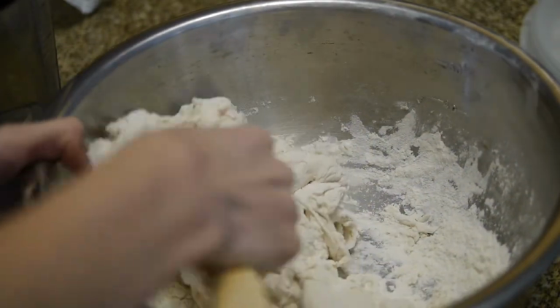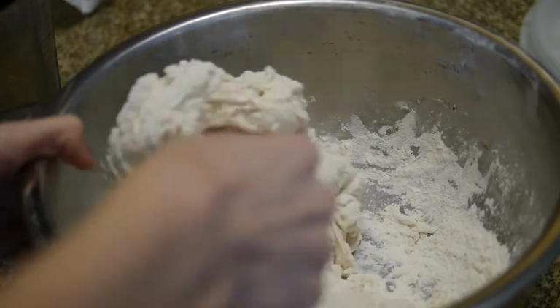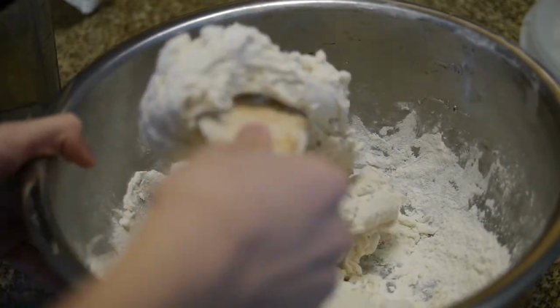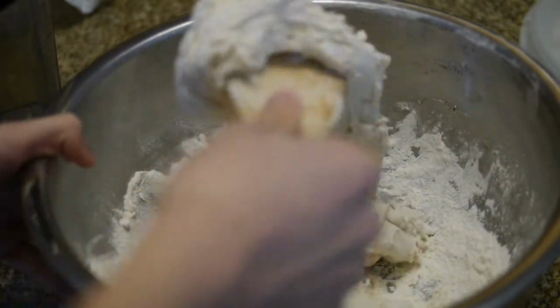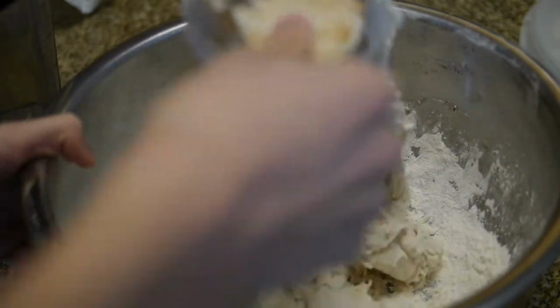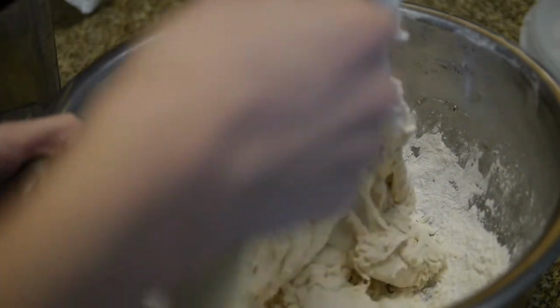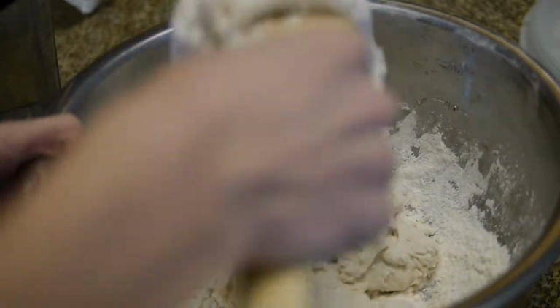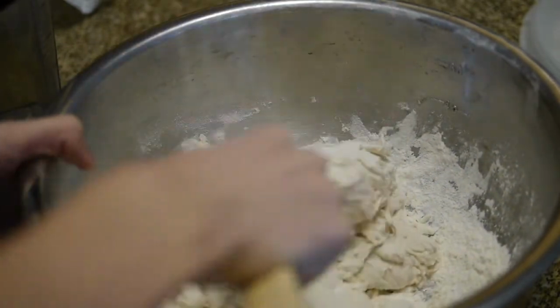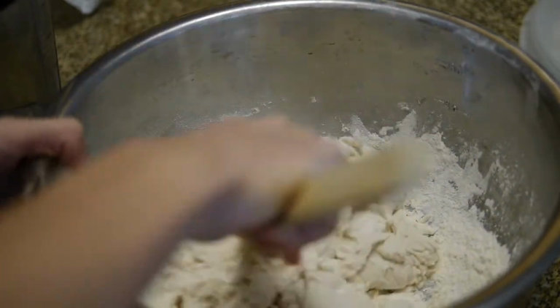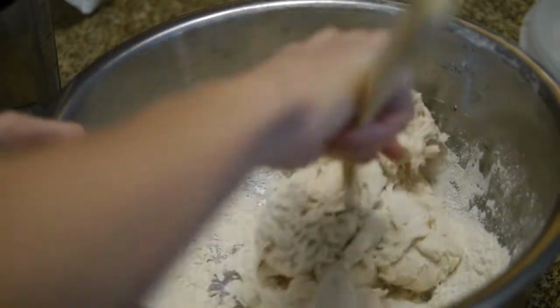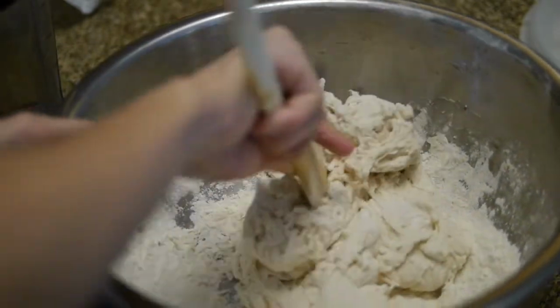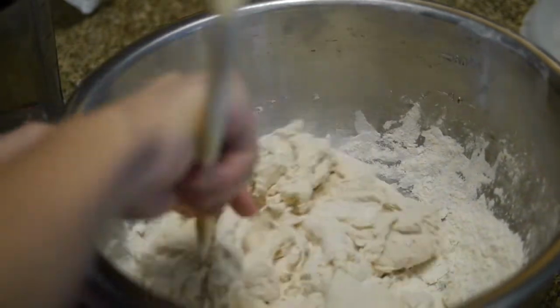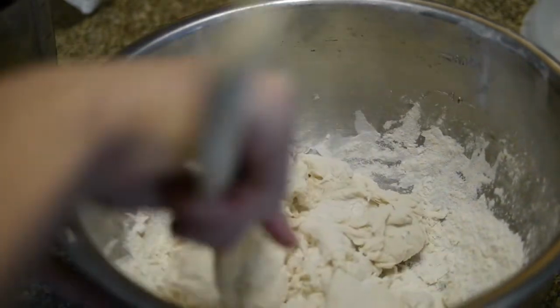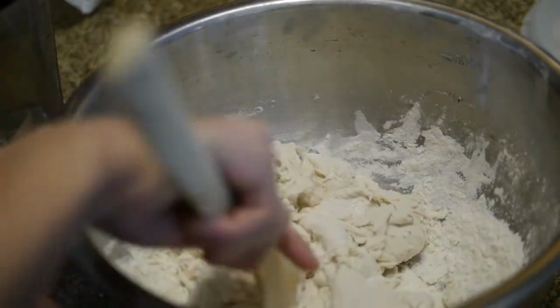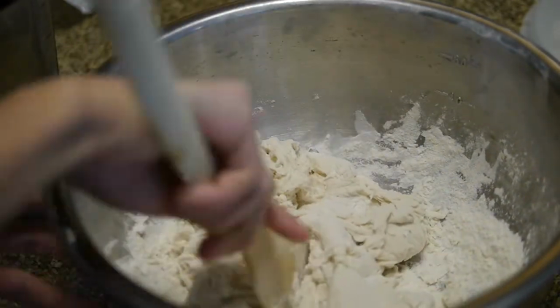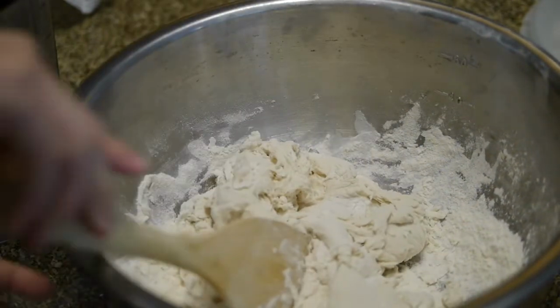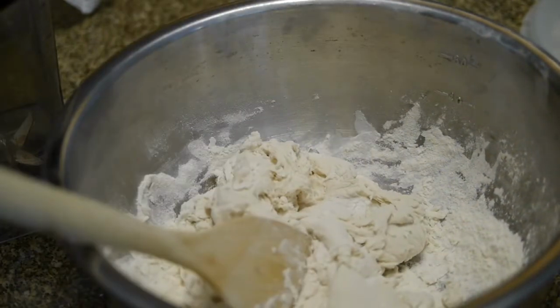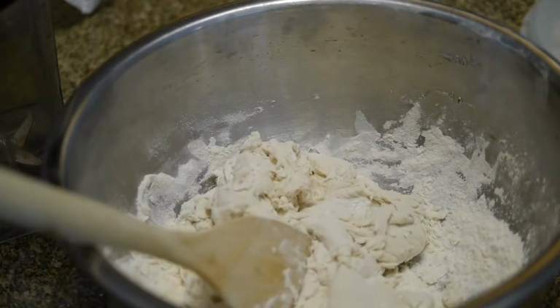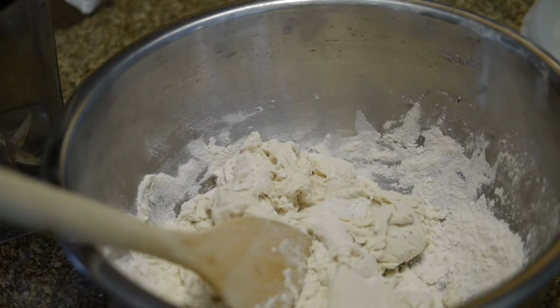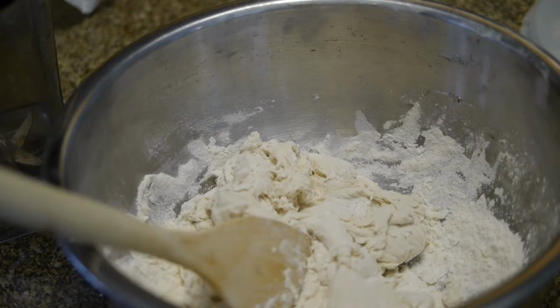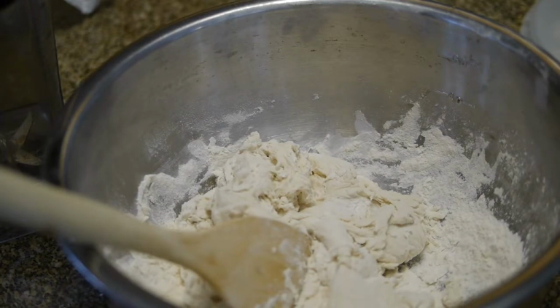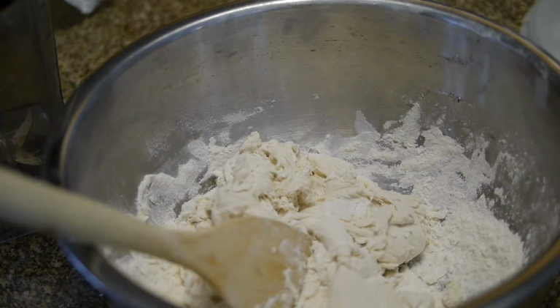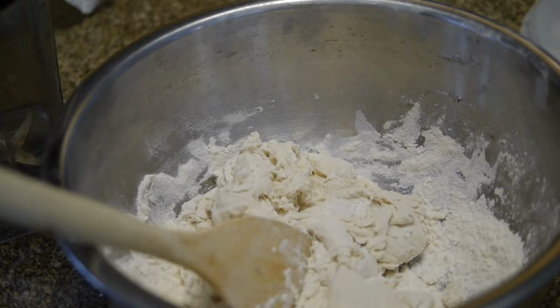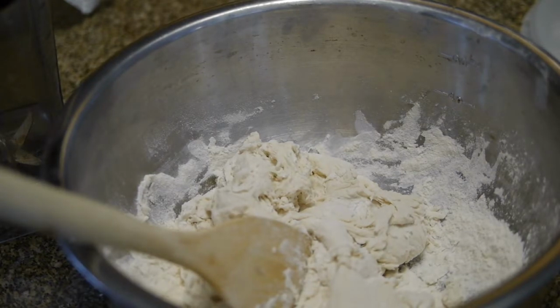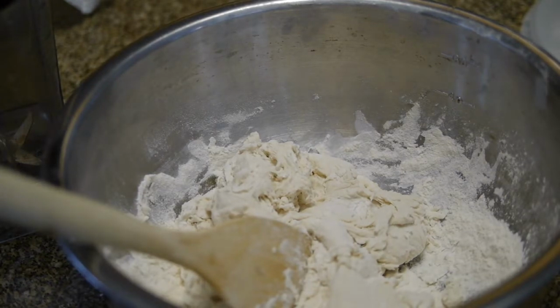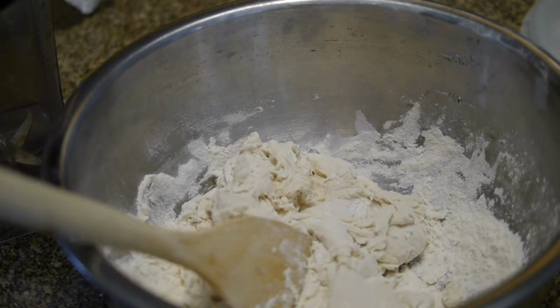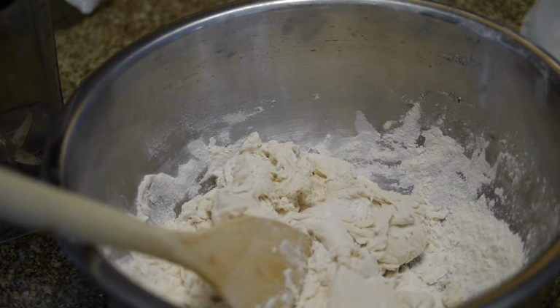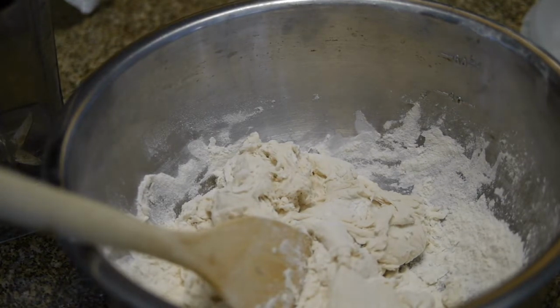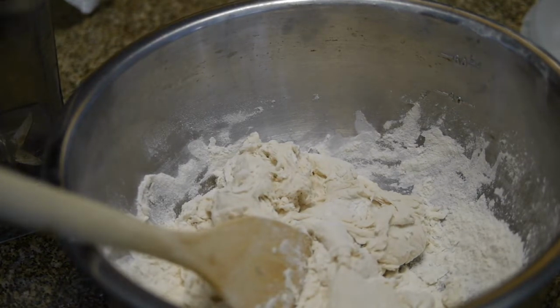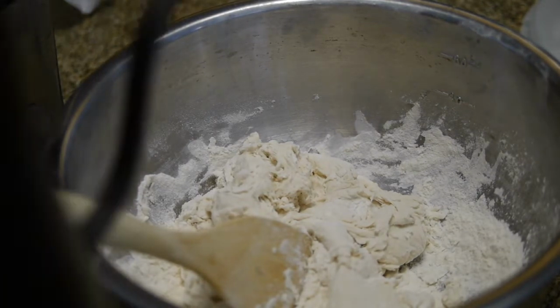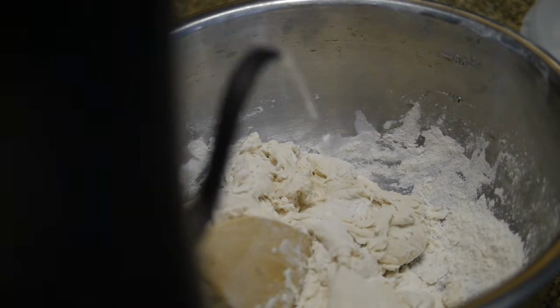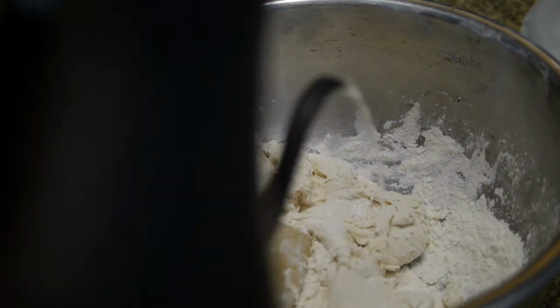Maybe I need more water. Yeah, I probably do. Oh, this is probably going to go horribly wrong.